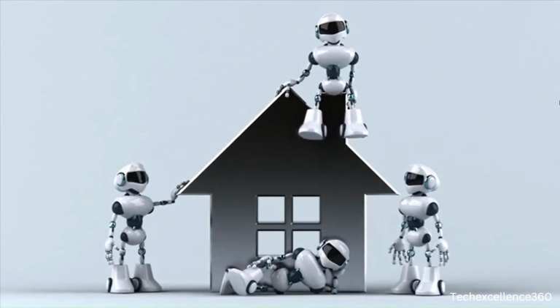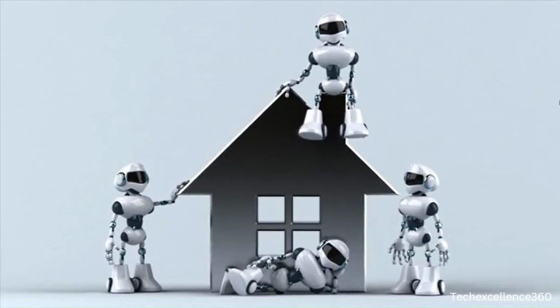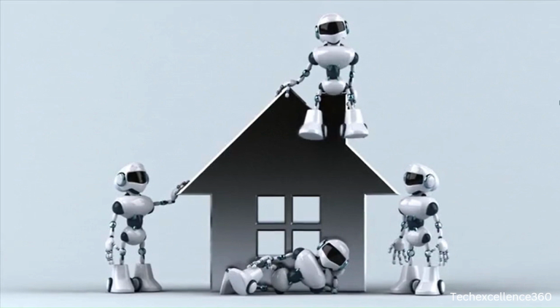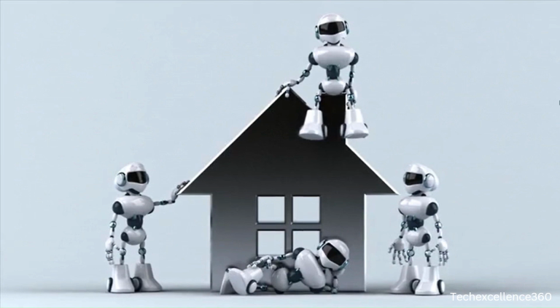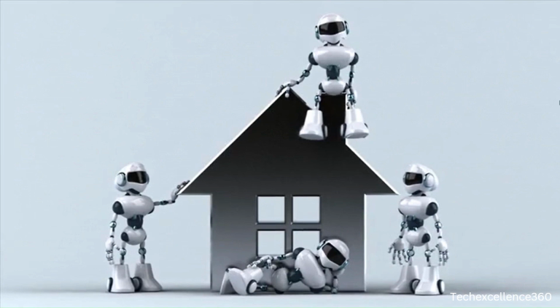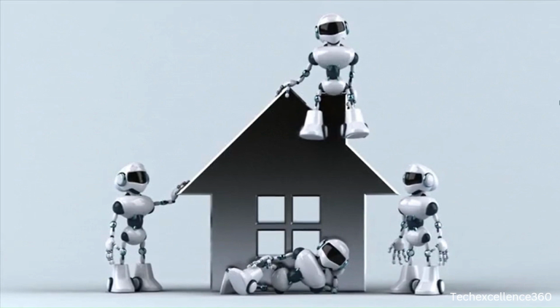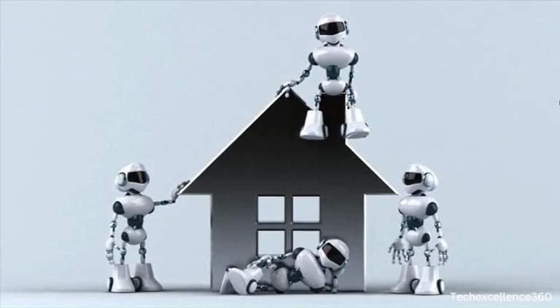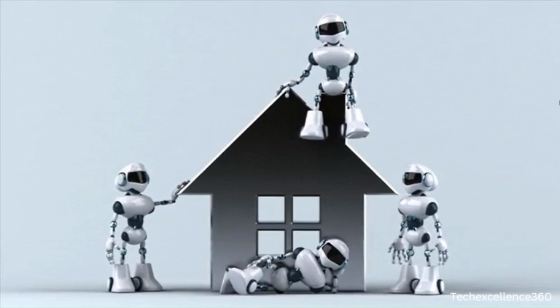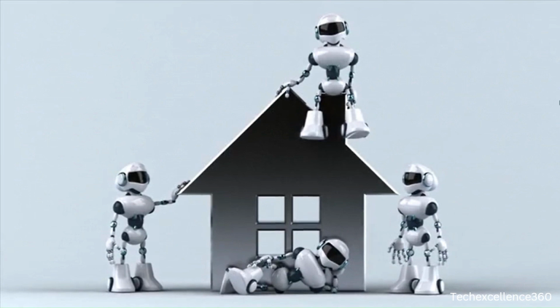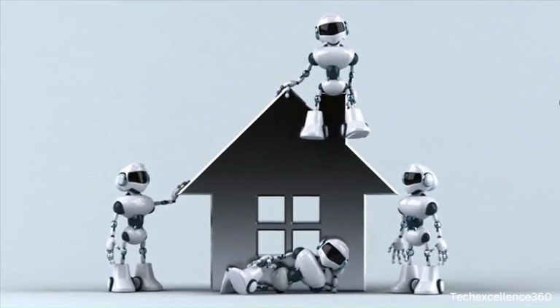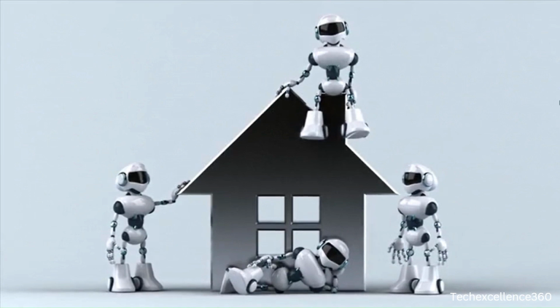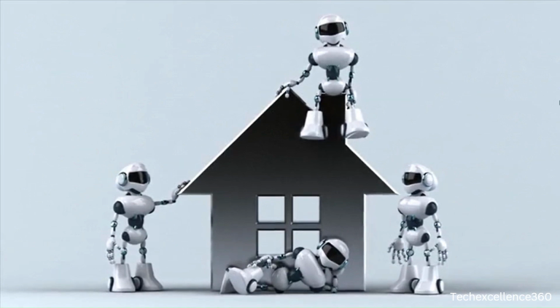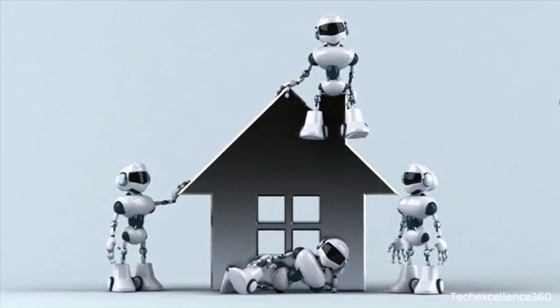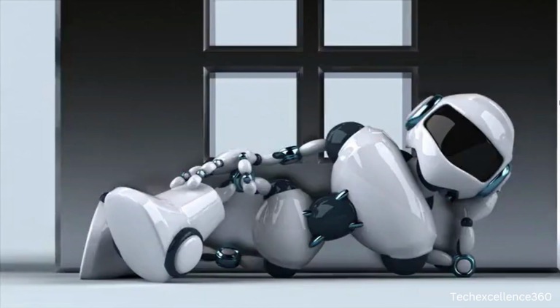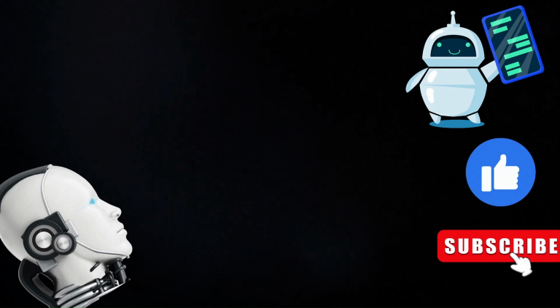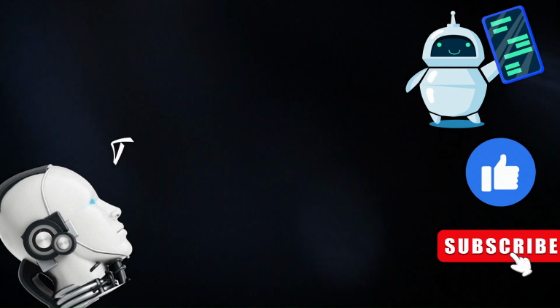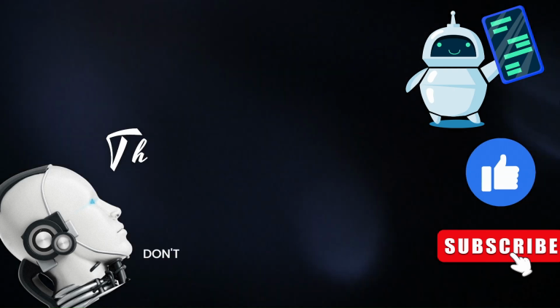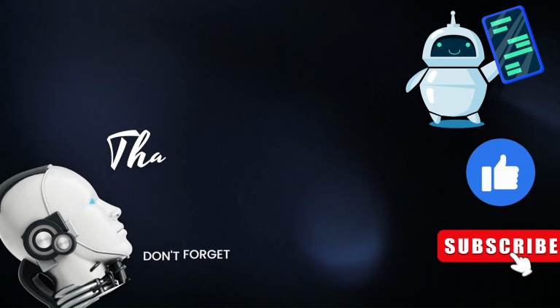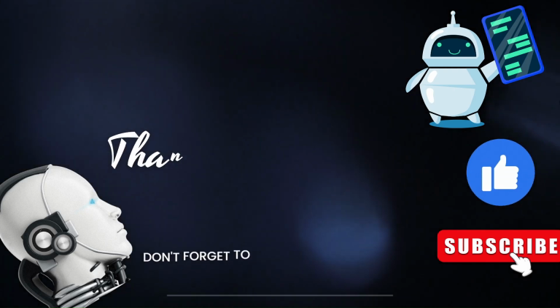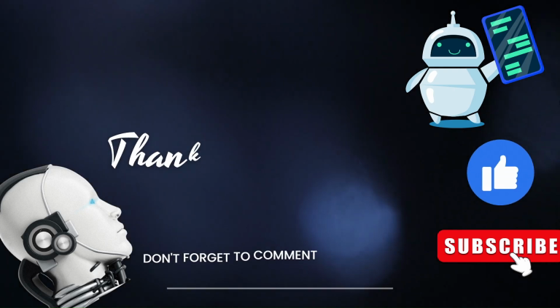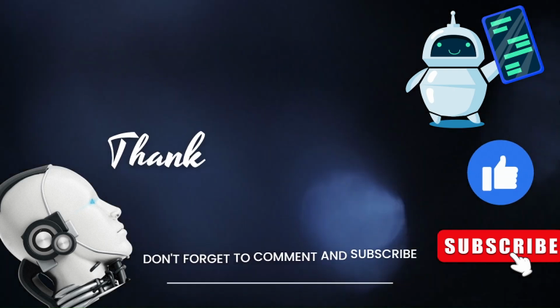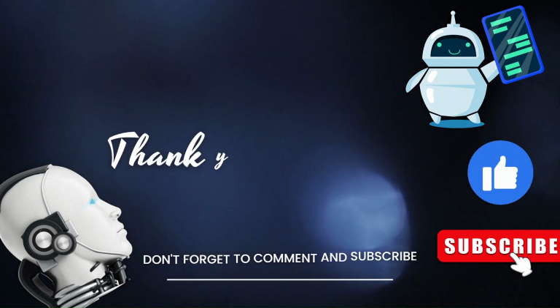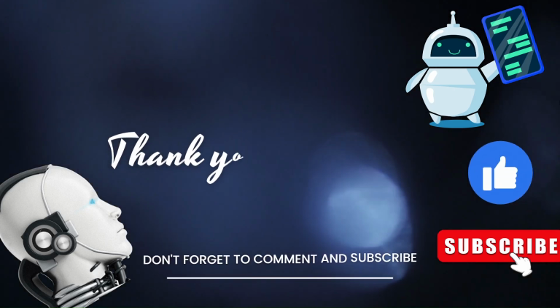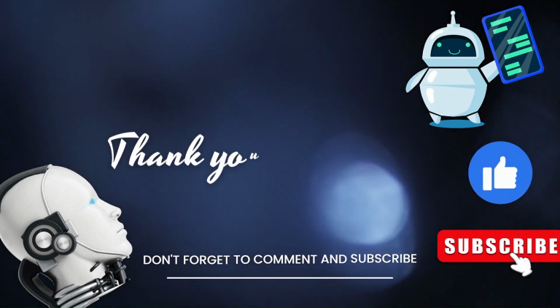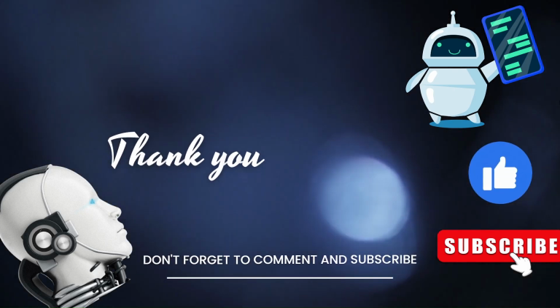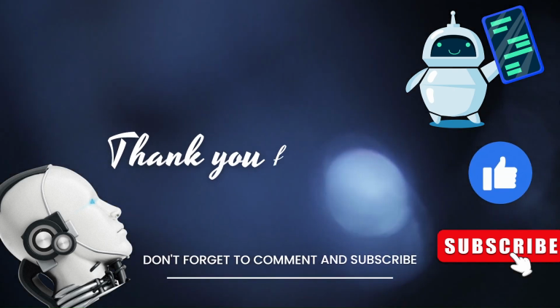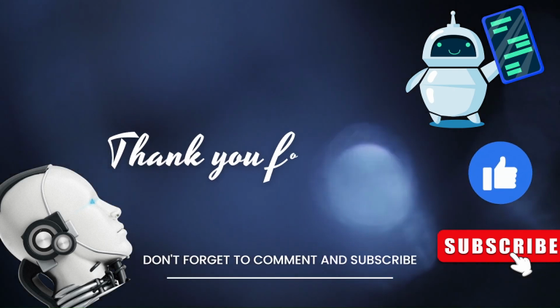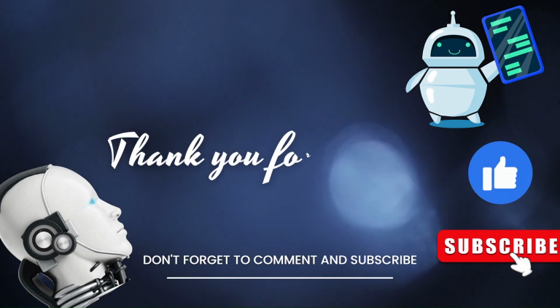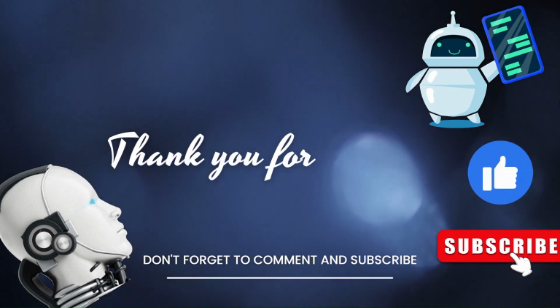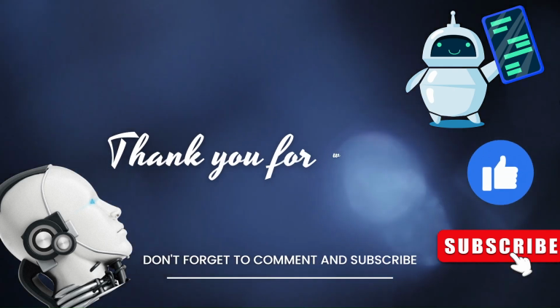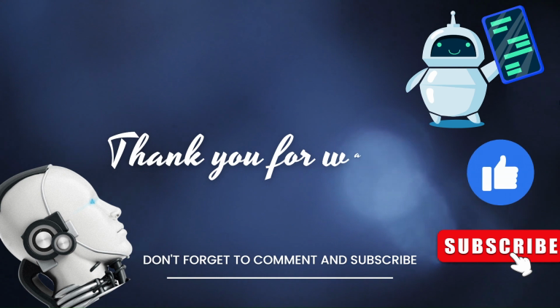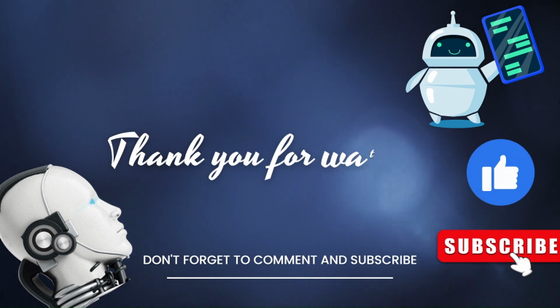Thank you for joining us on this enlightening journey. Don't forget to like, share, and most importantly, subscribe to the channel.